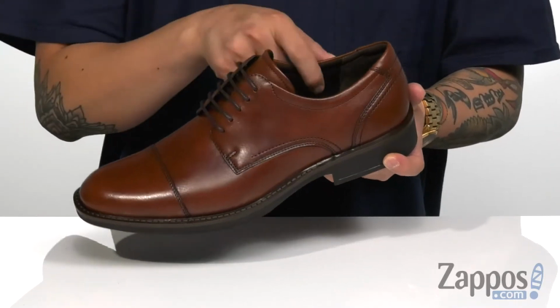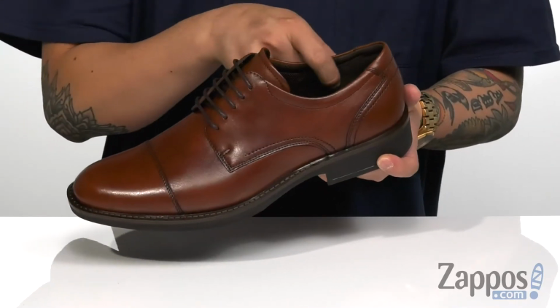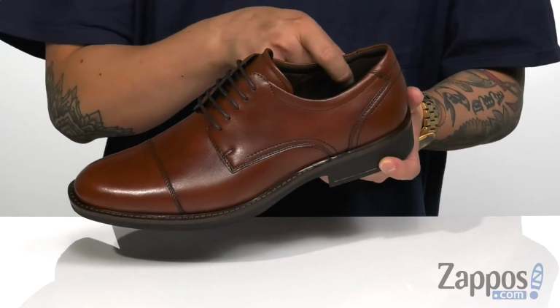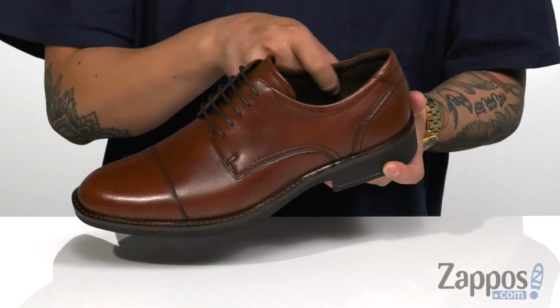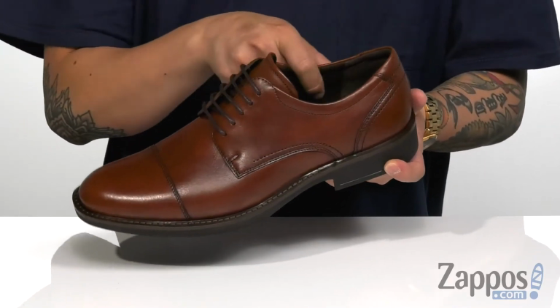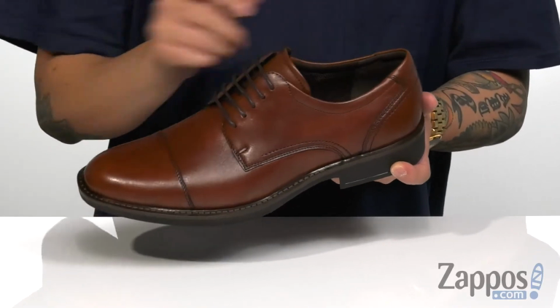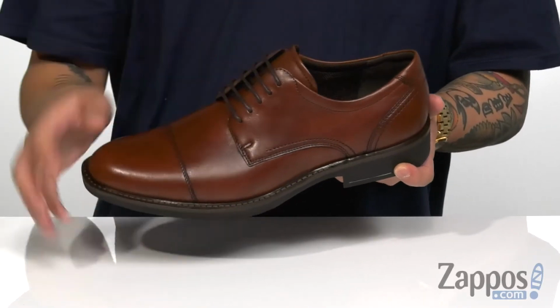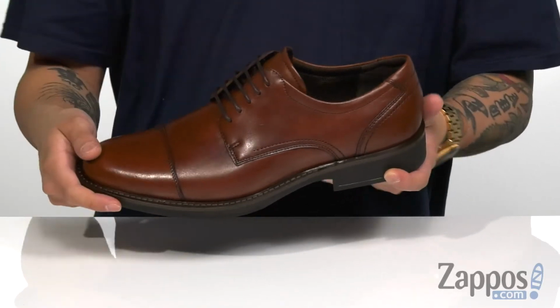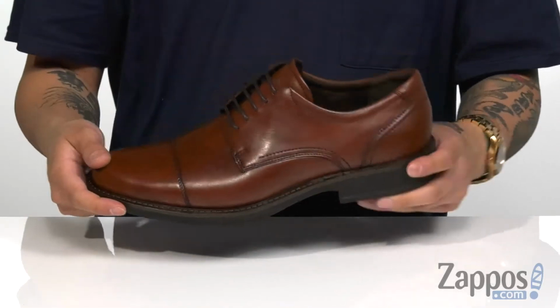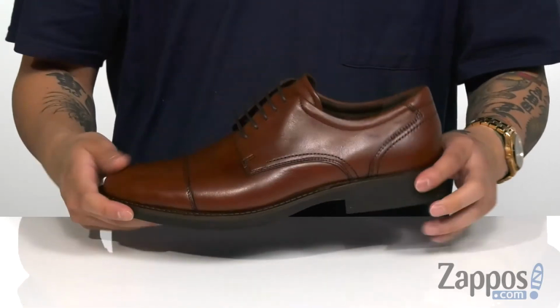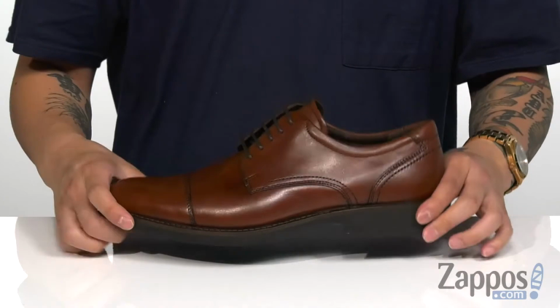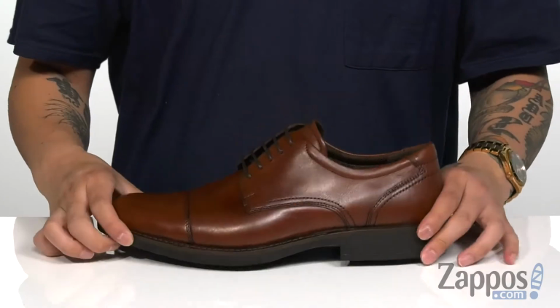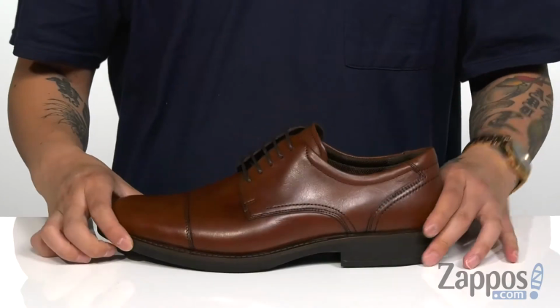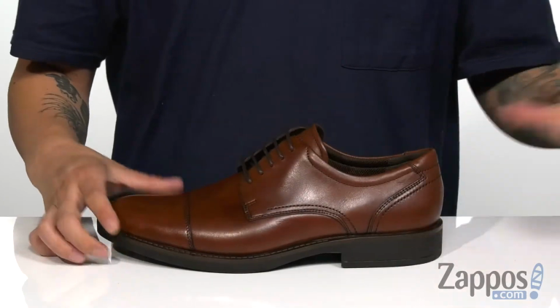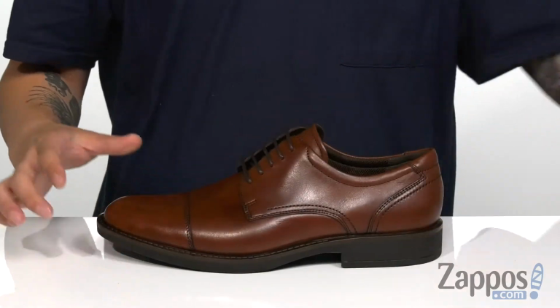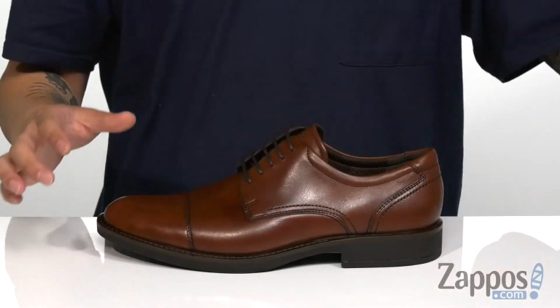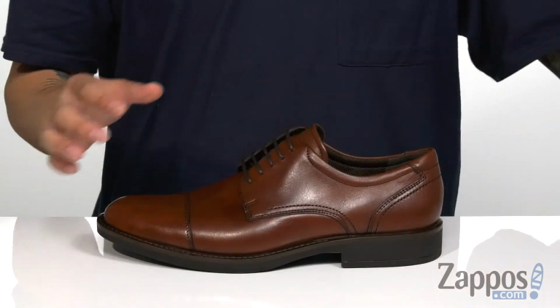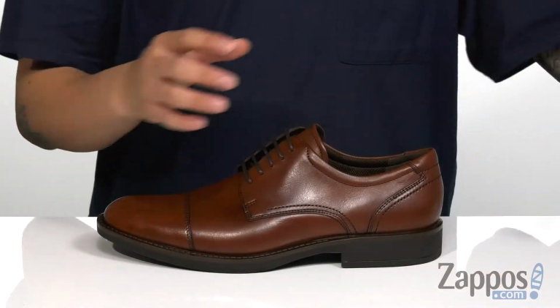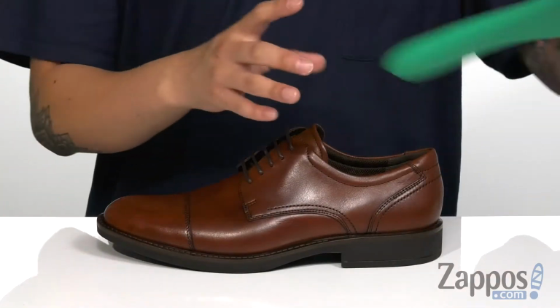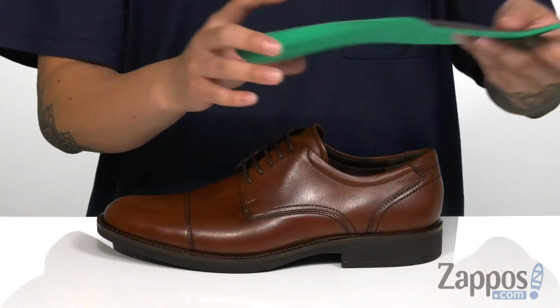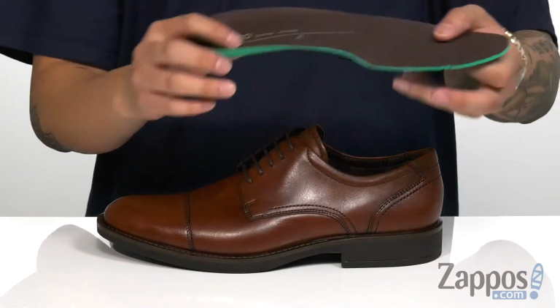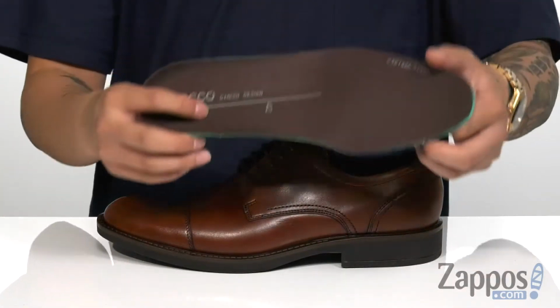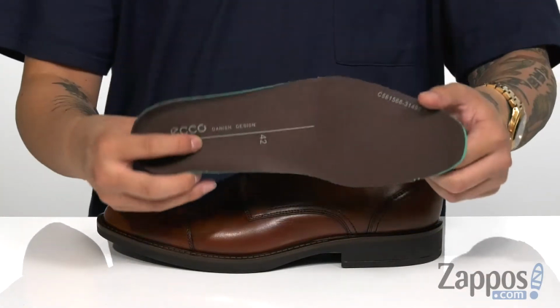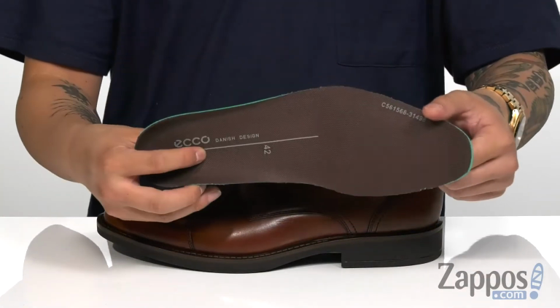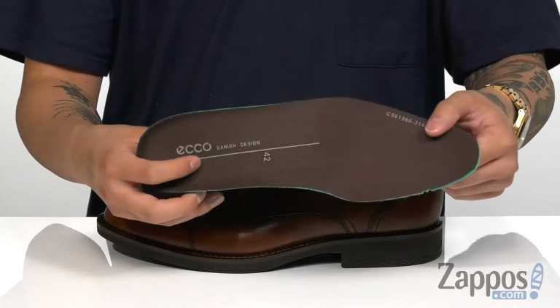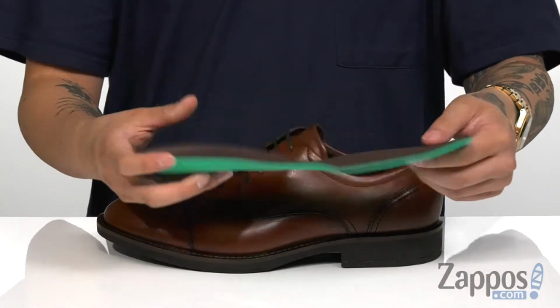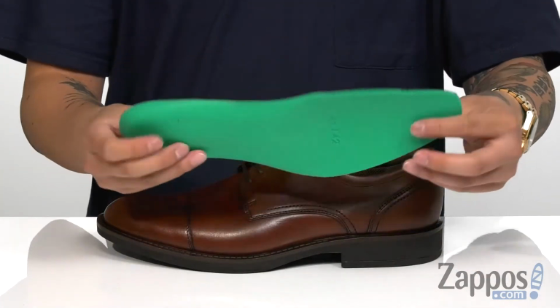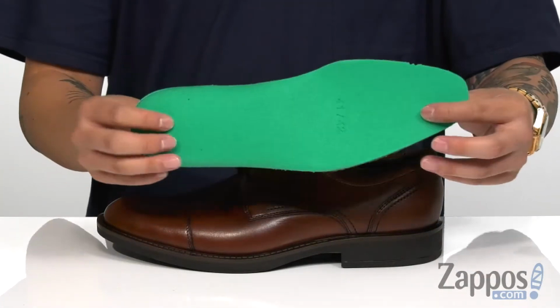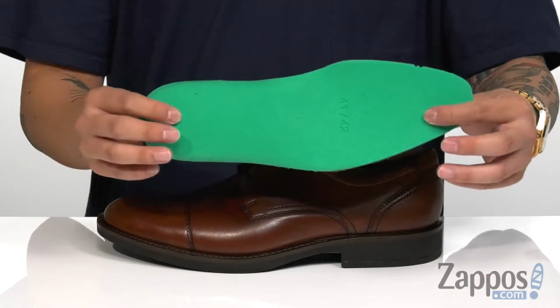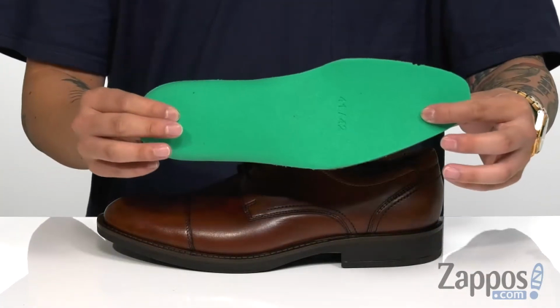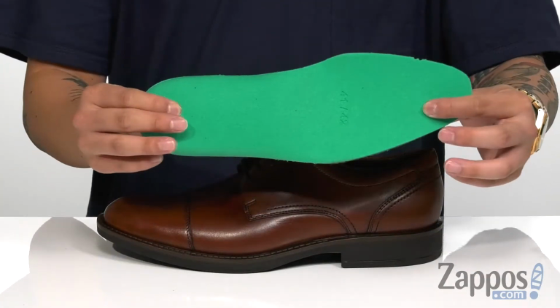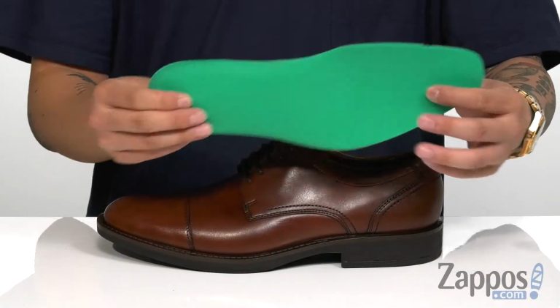A soft fabric lining is going to feel great against the skin, while a removable cushion footbed is padded right where you need it for all-day comfort.